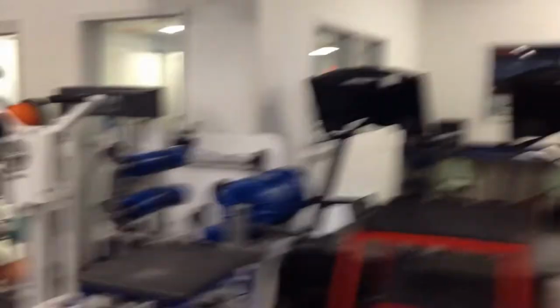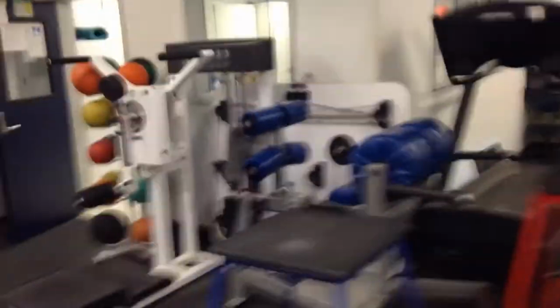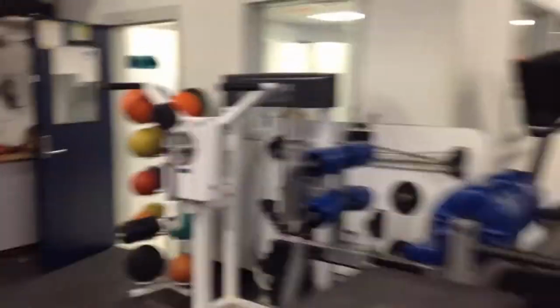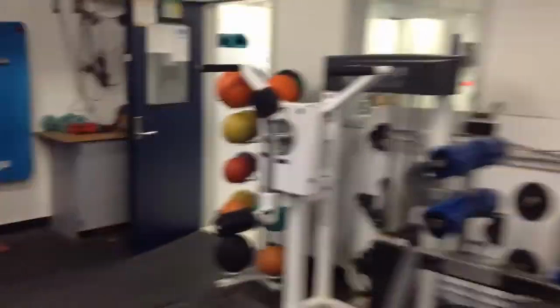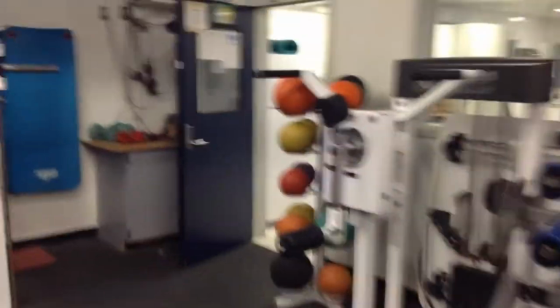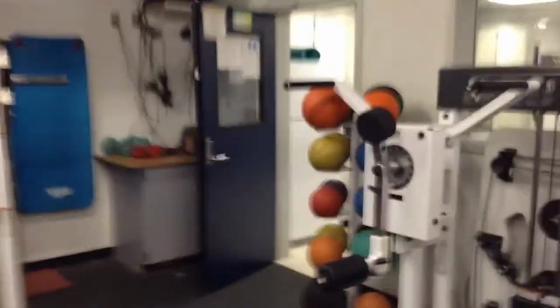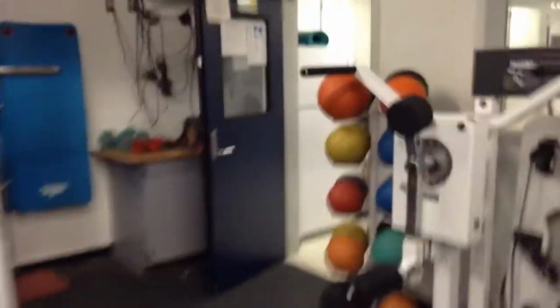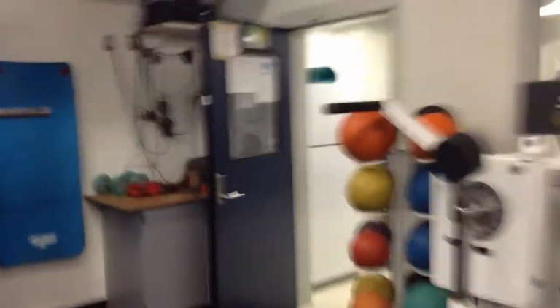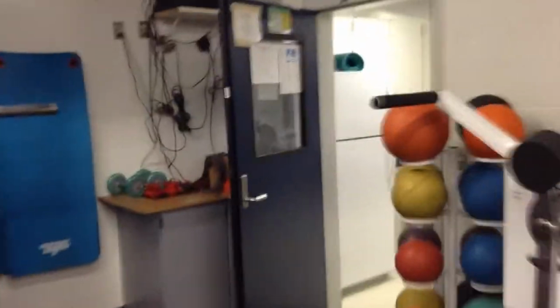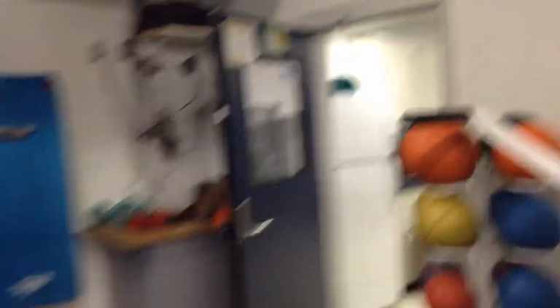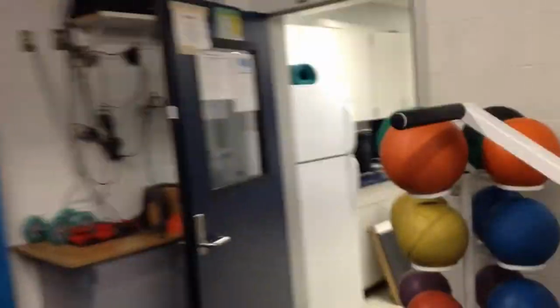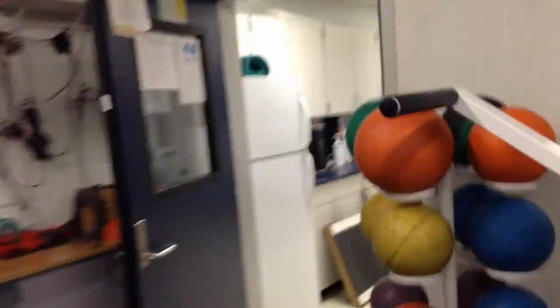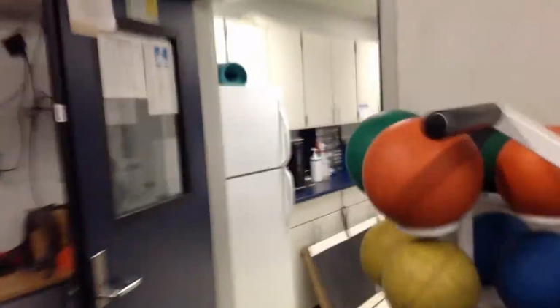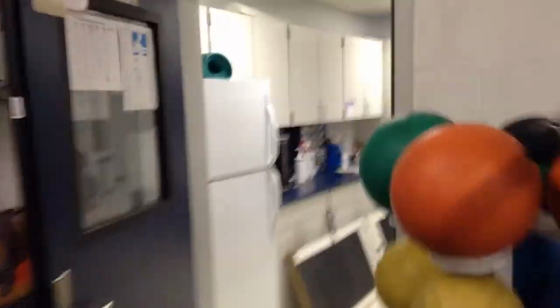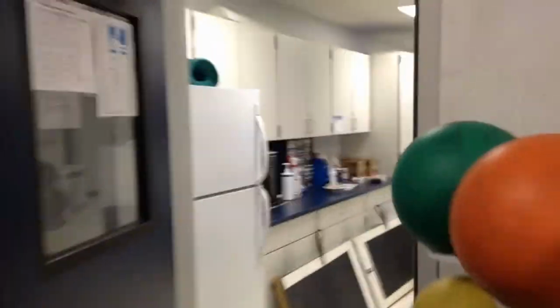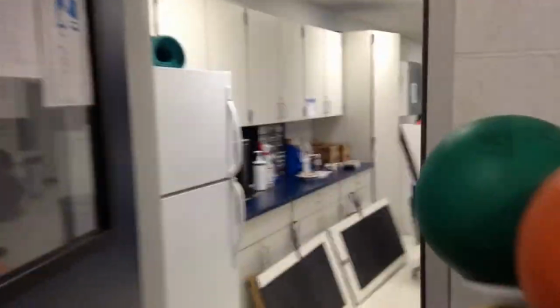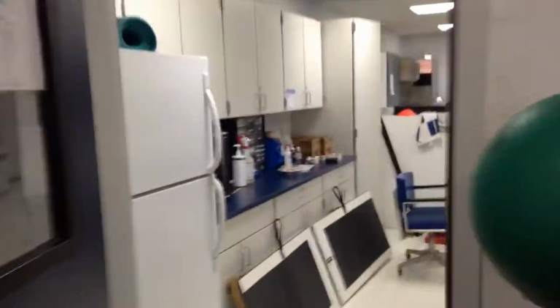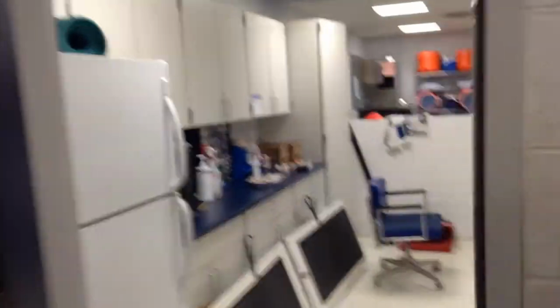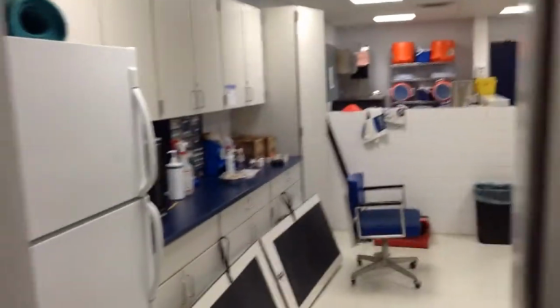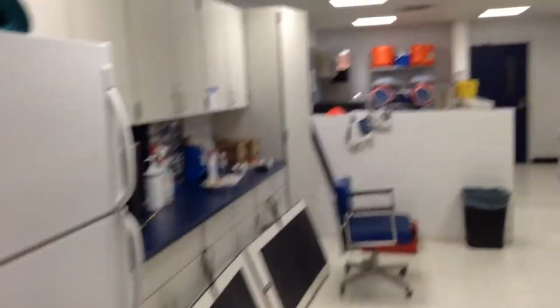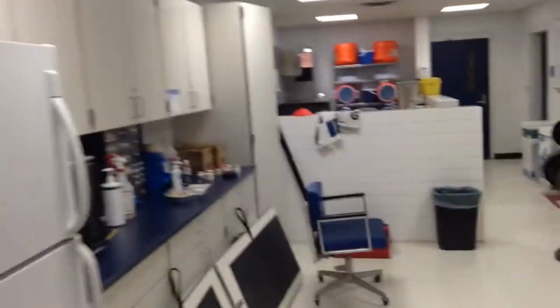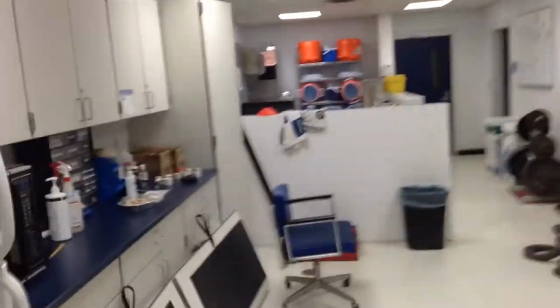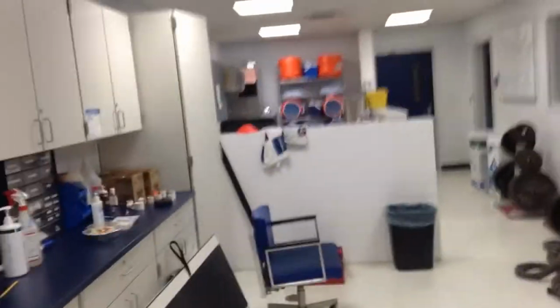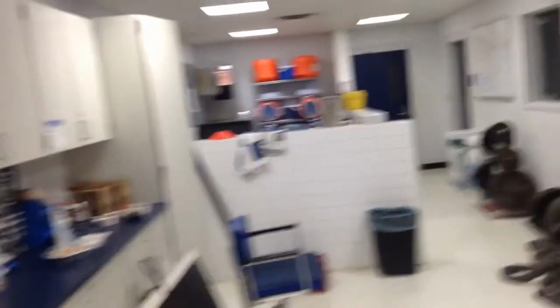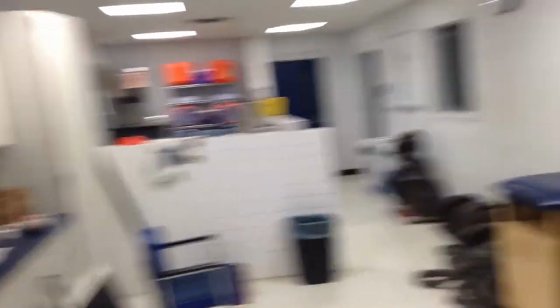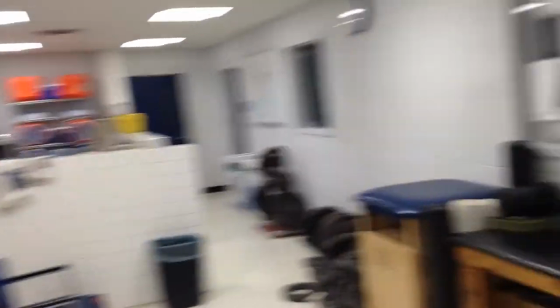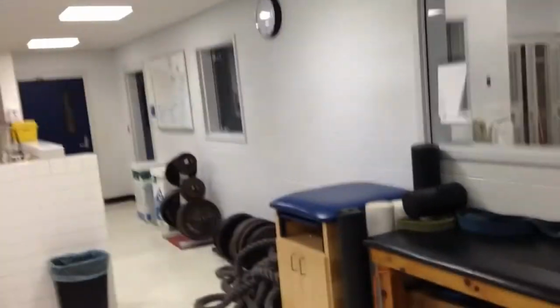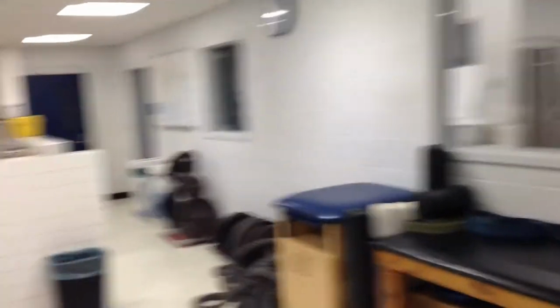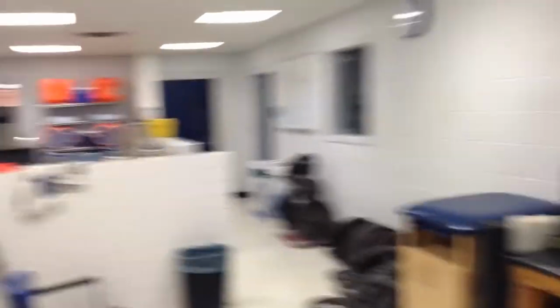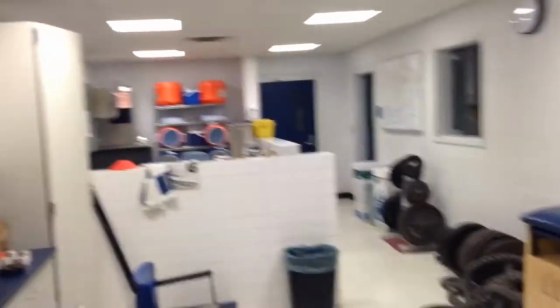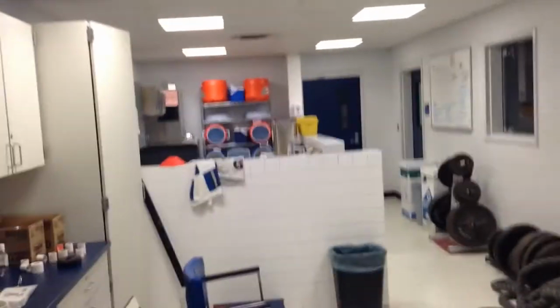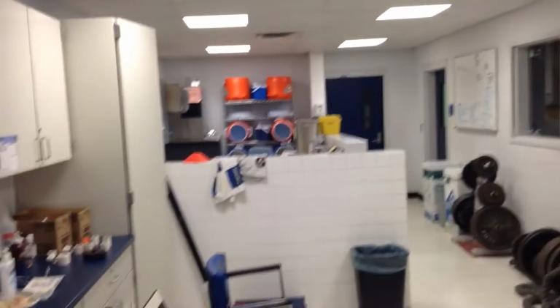Oh, and this is the athletic training room. I think it's so cool that we have an athletic training room in my high school. Even though it's kind of small, it's still pretty cool.